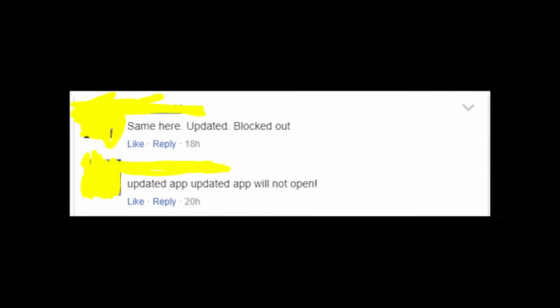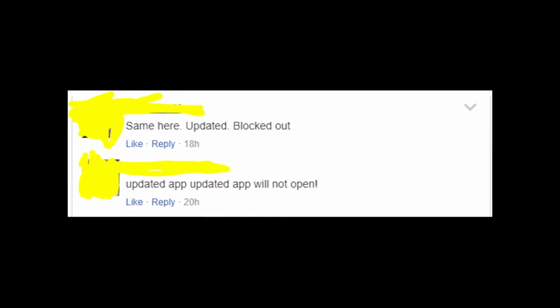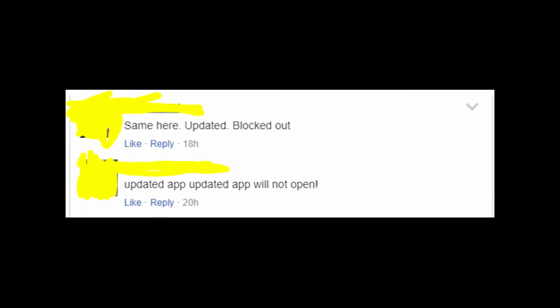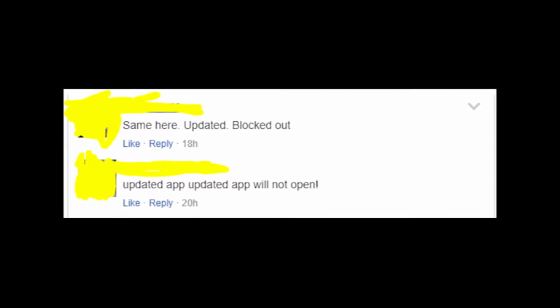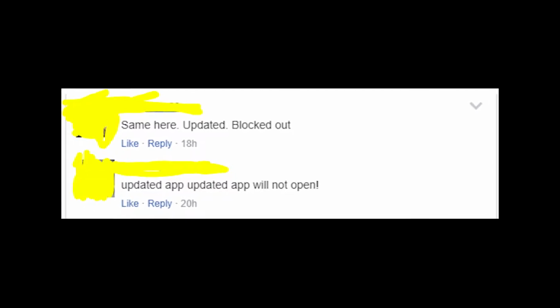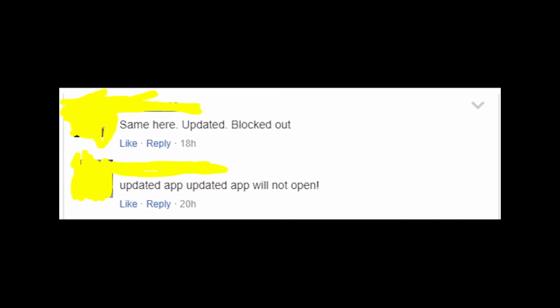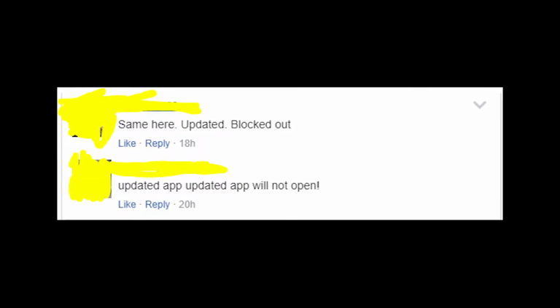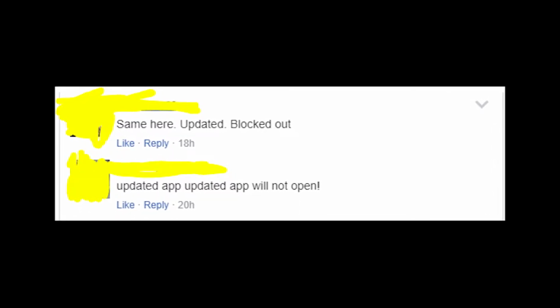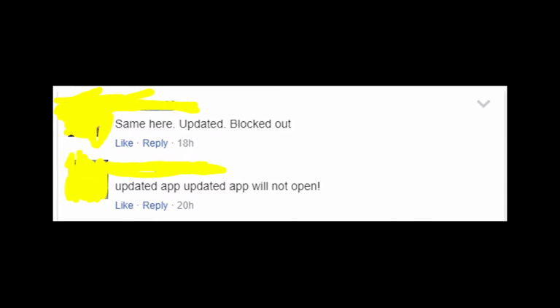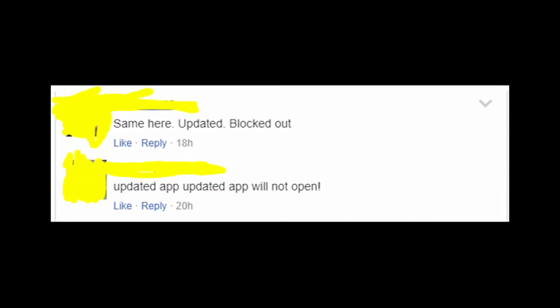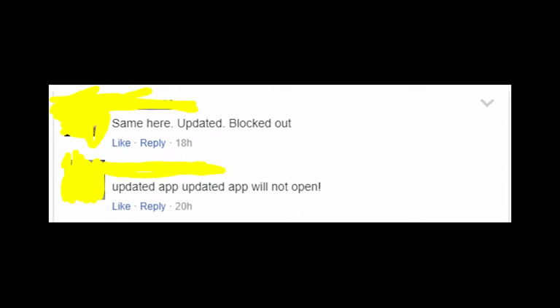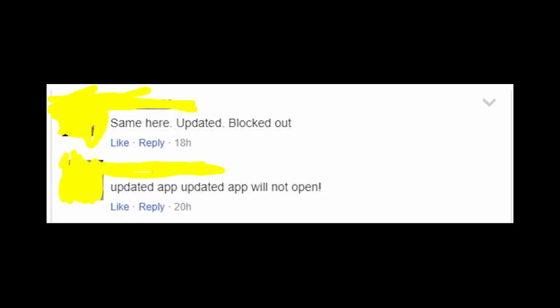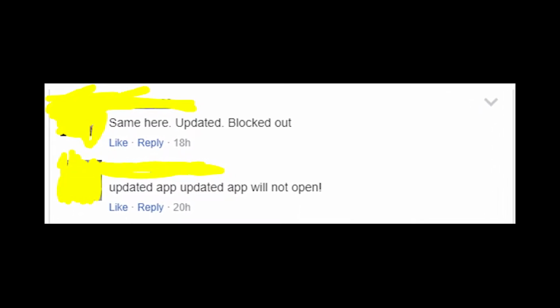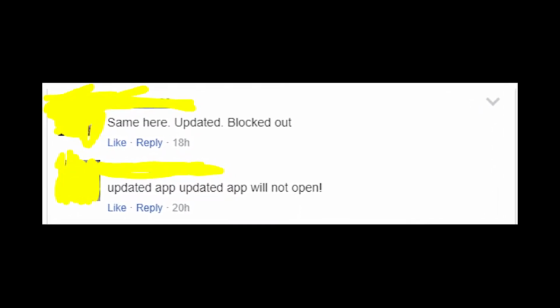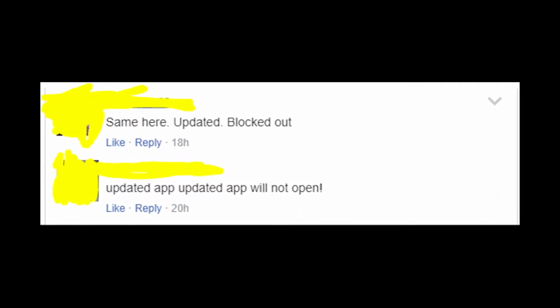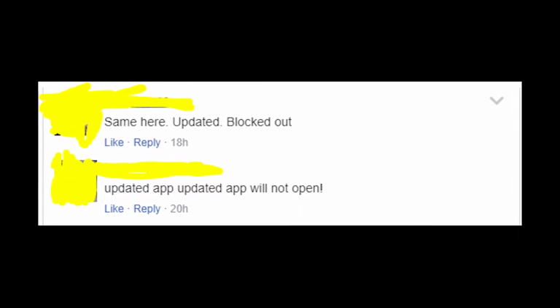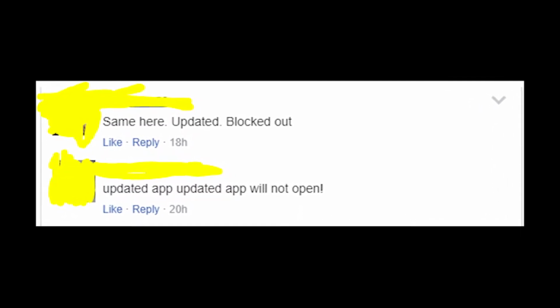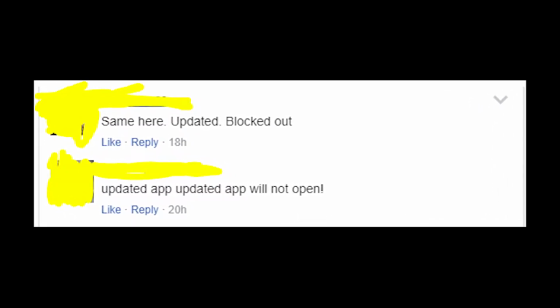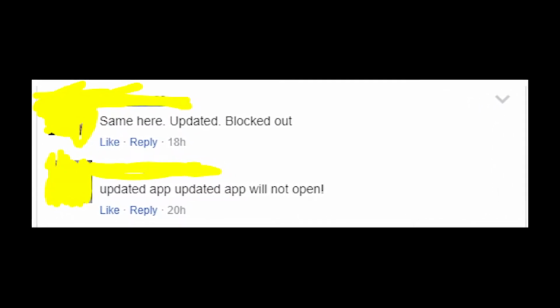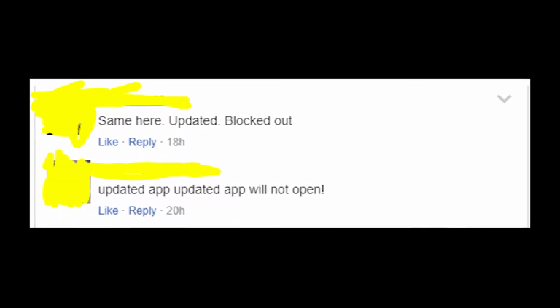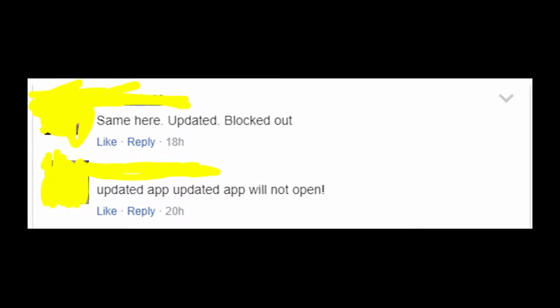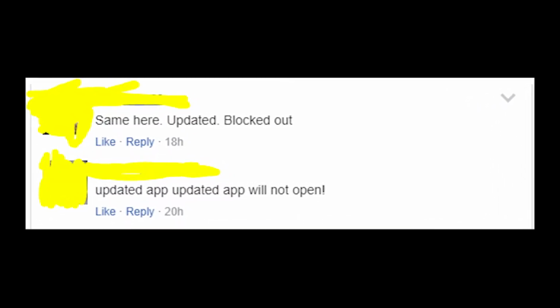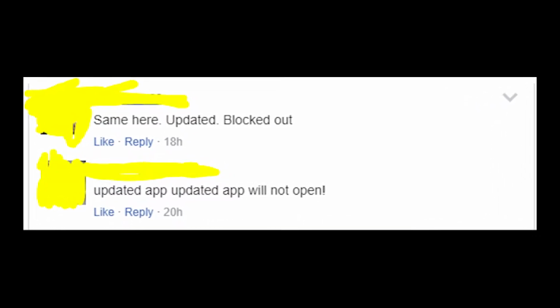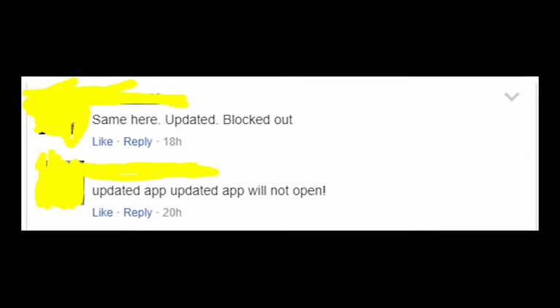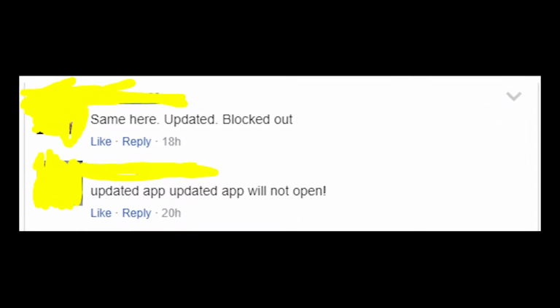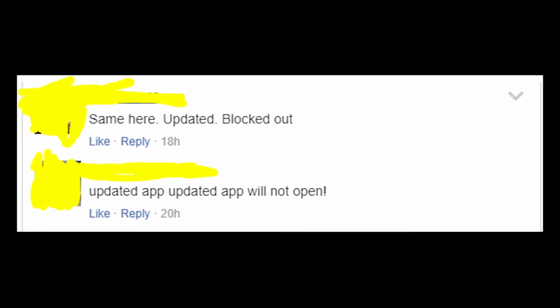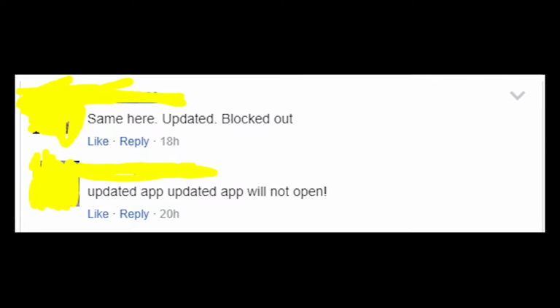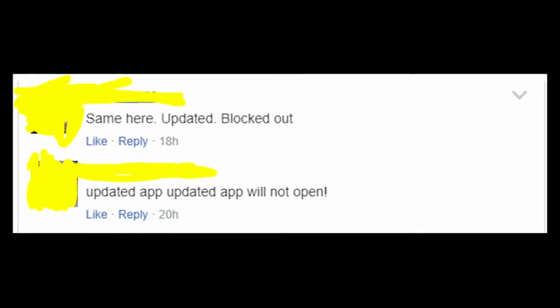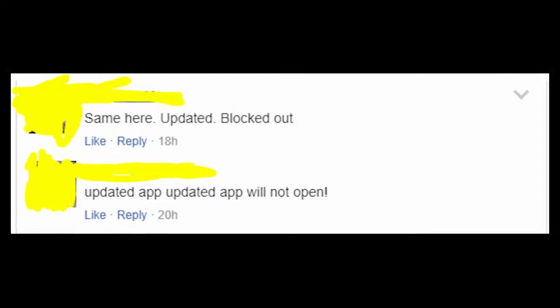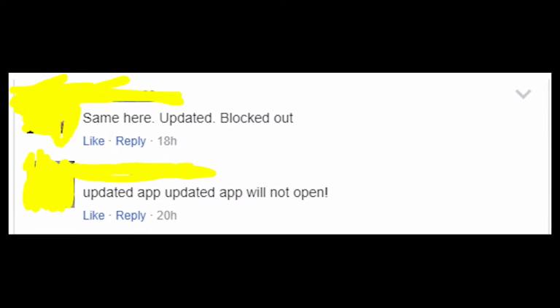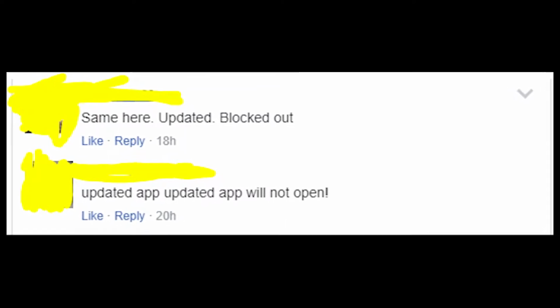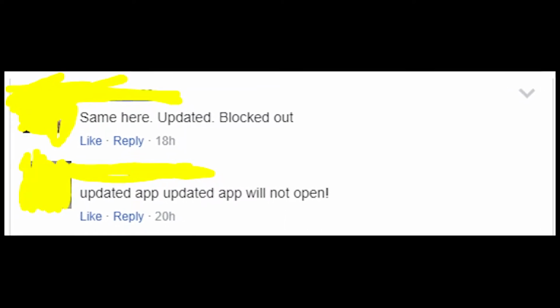Hey guys! Welcome to my YouTube channel! Let's talk about the problems that people are experiencing with the Chick-fil-A app.